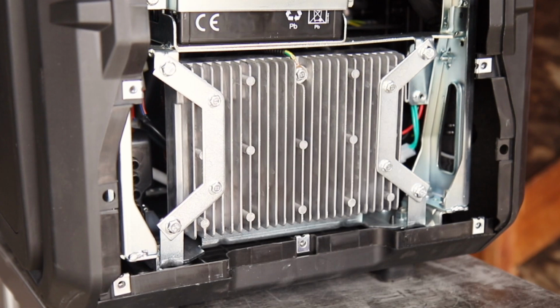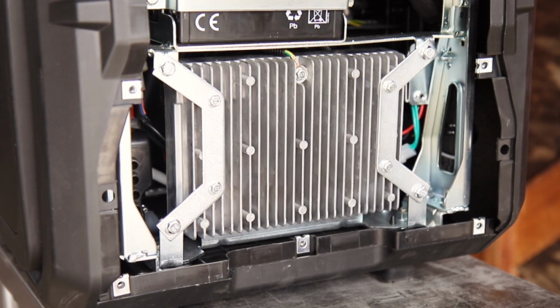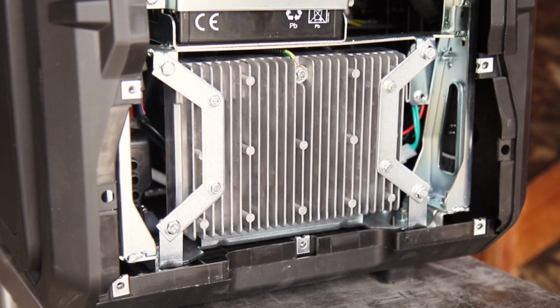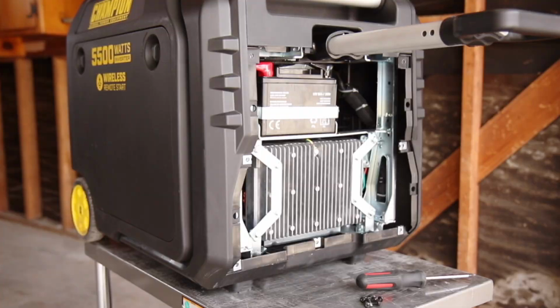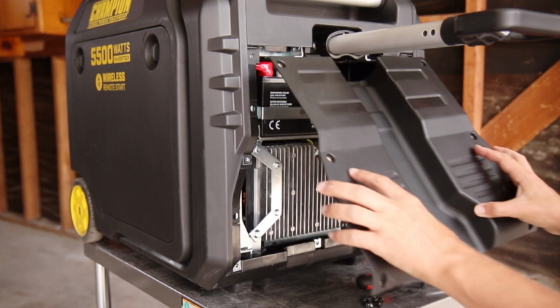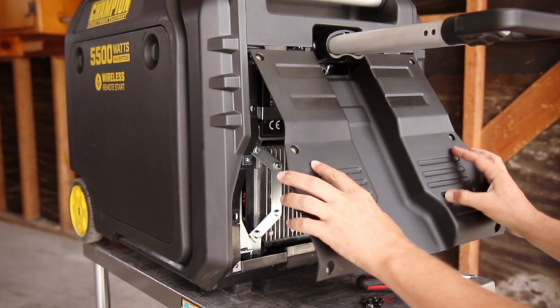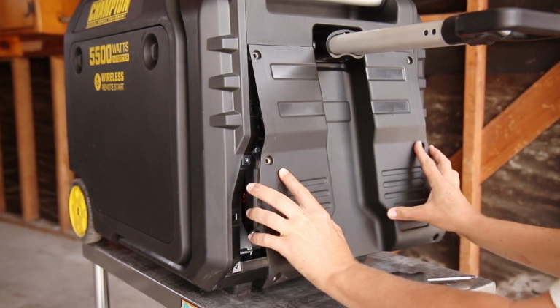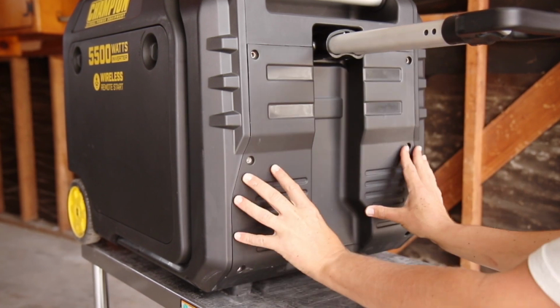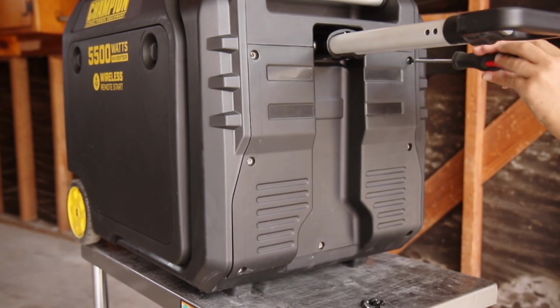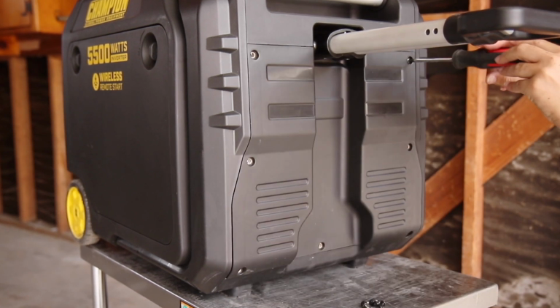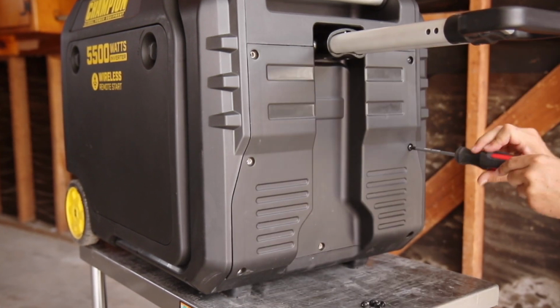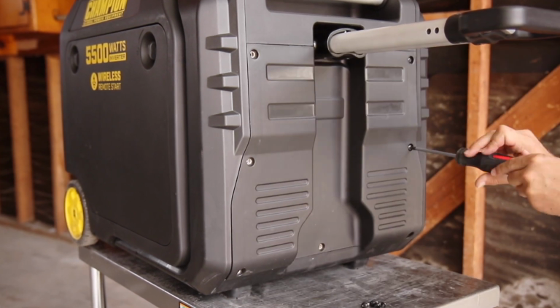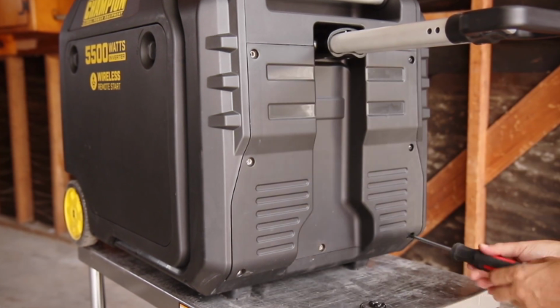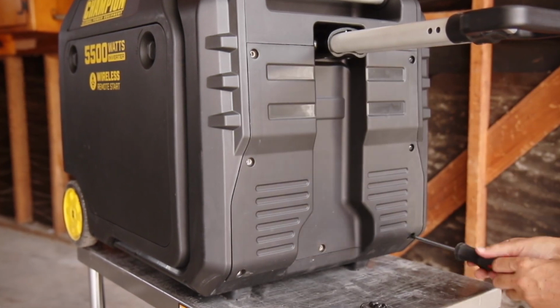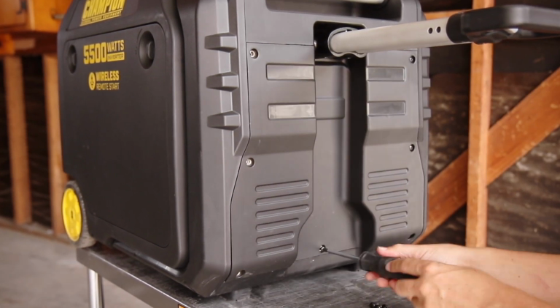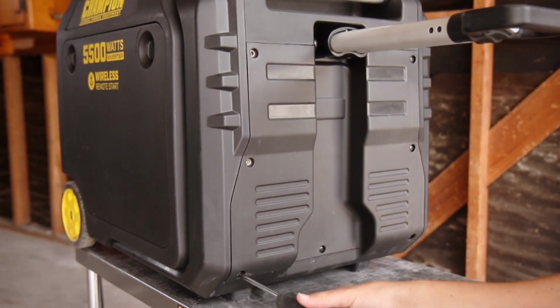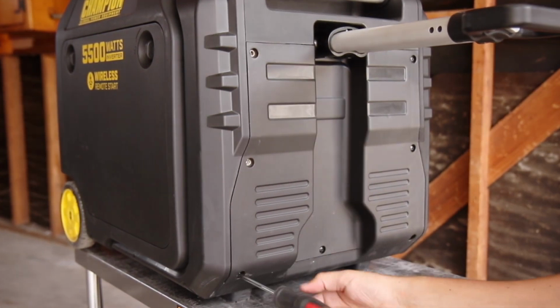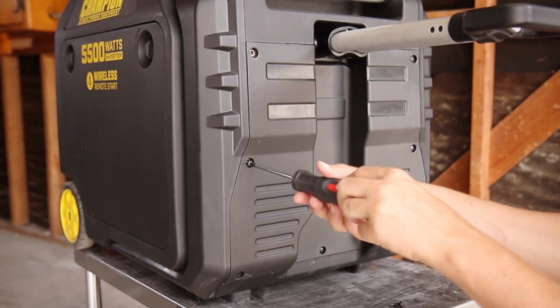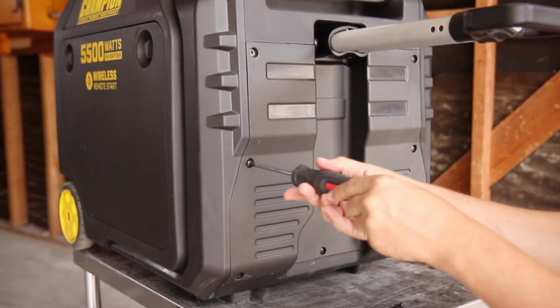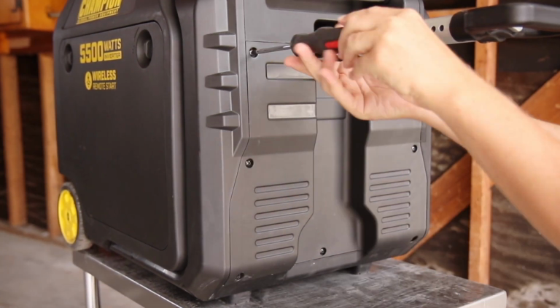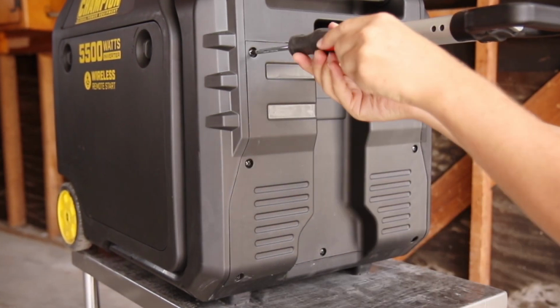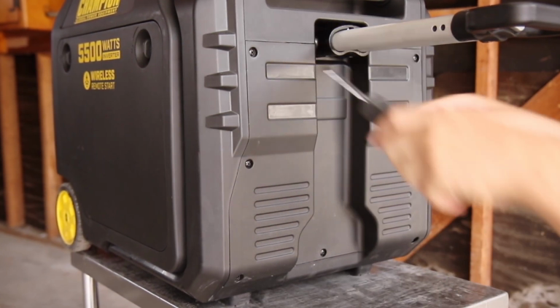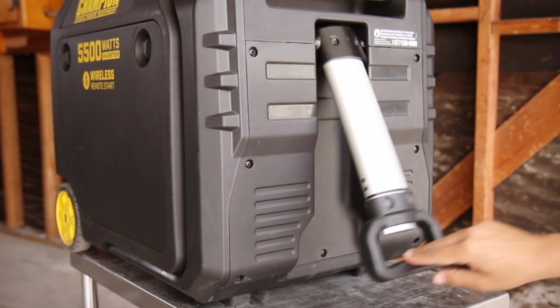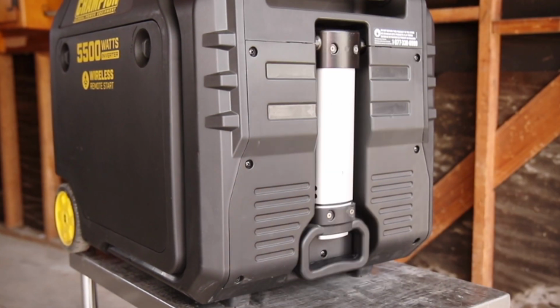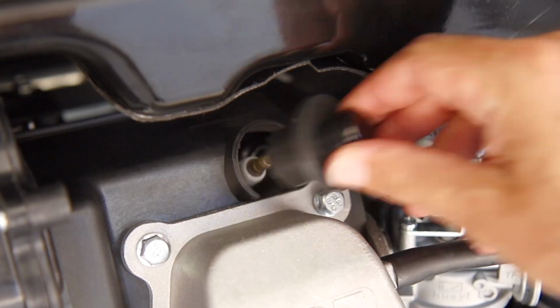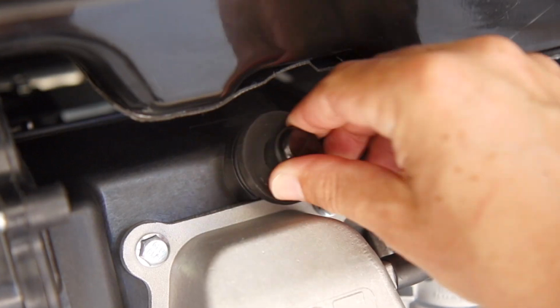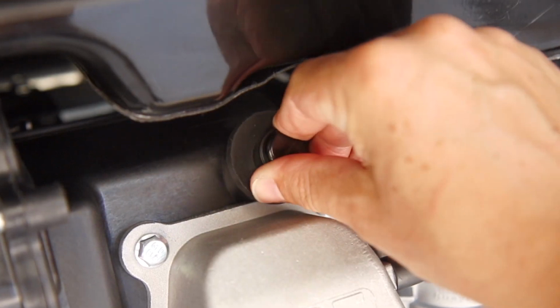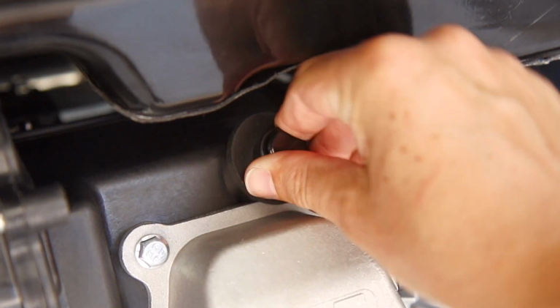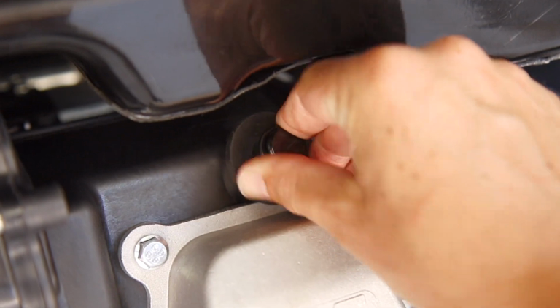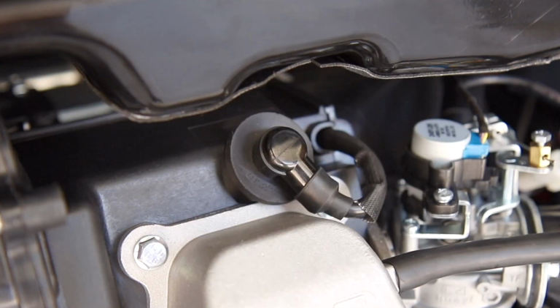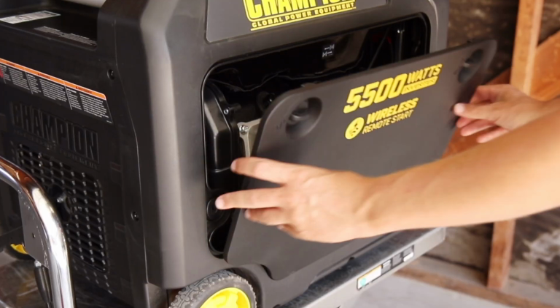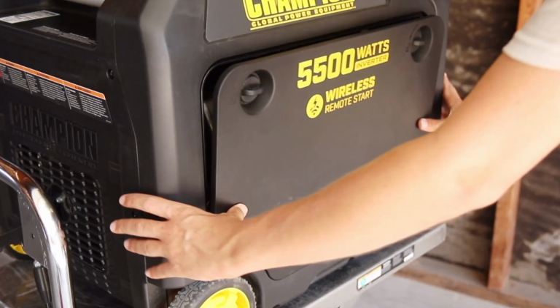Then replace the side panel, tighten all 7 Phillips screws, and lastly replace the spark plug cap and rear panel.